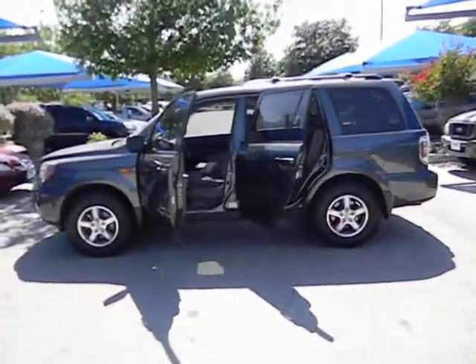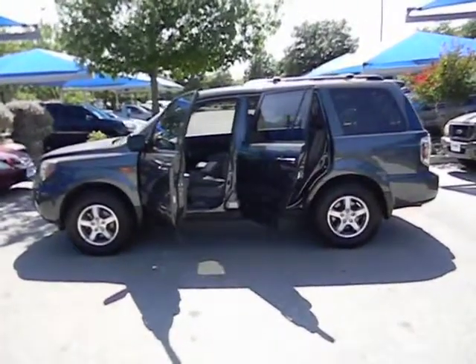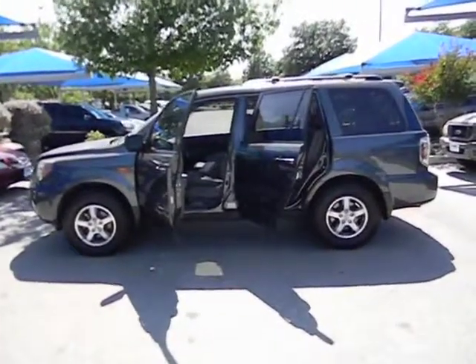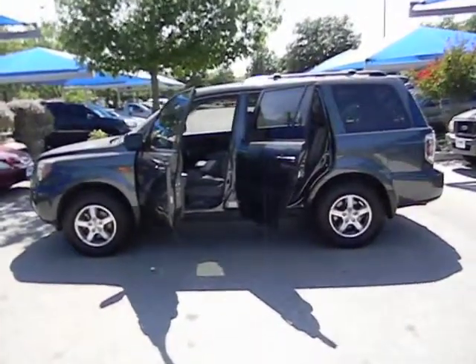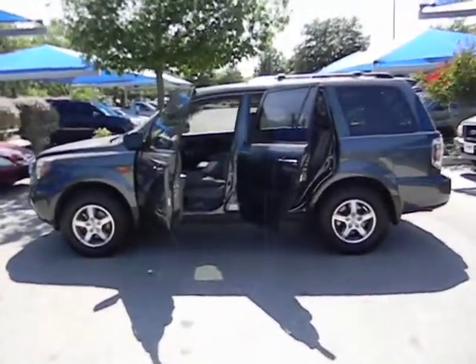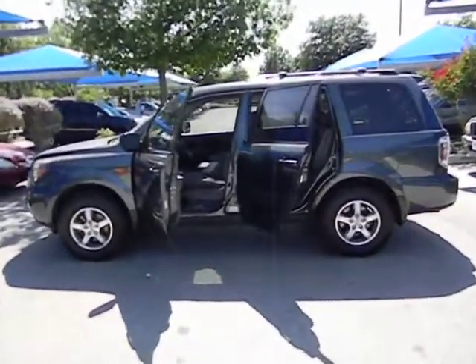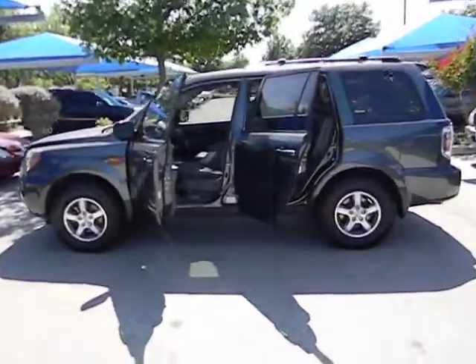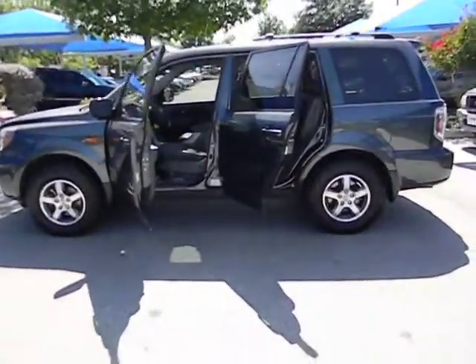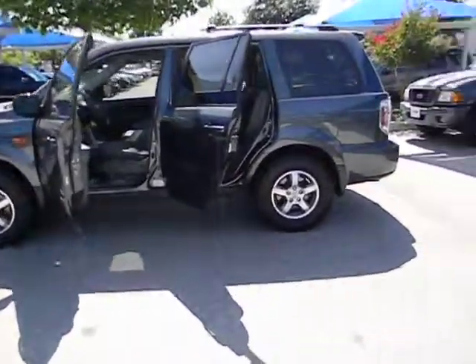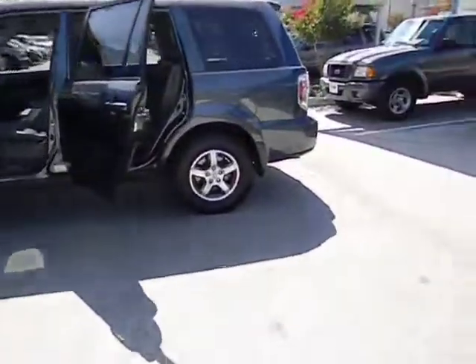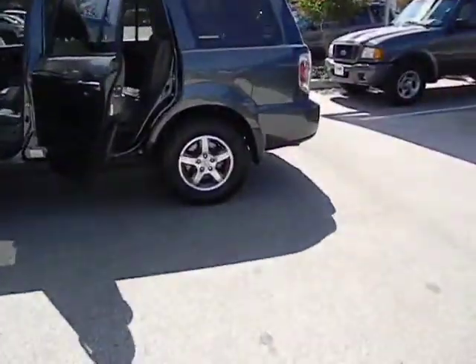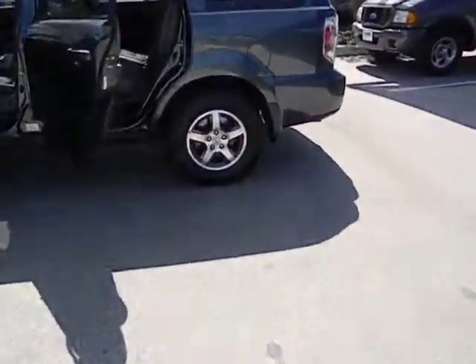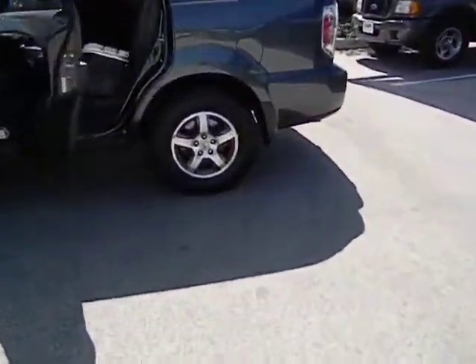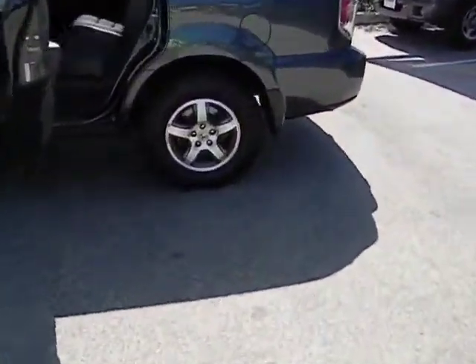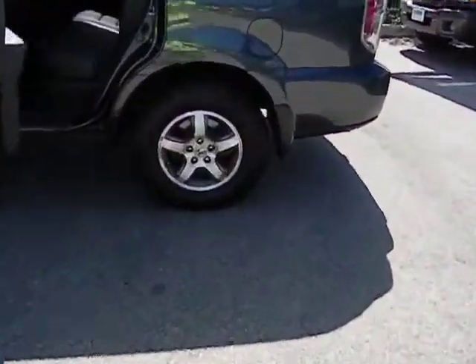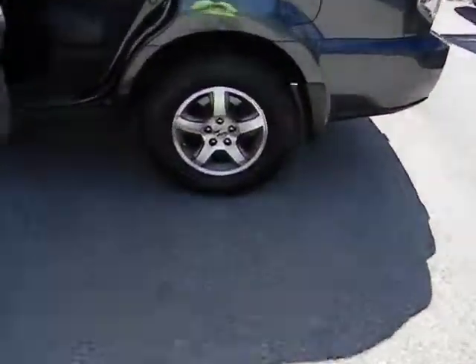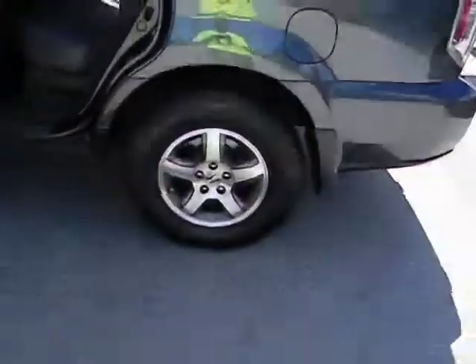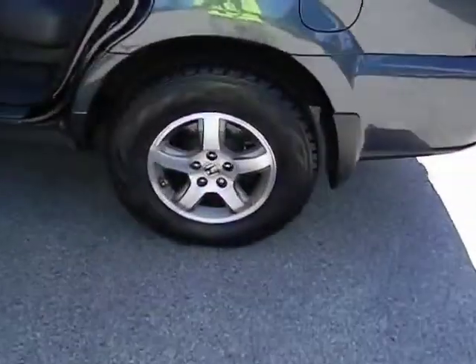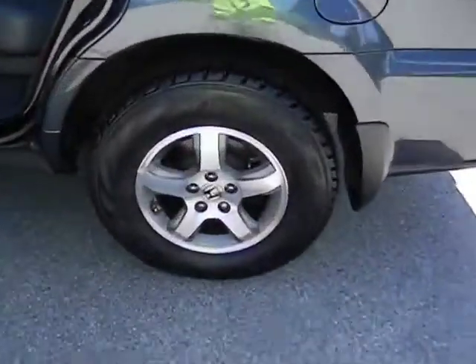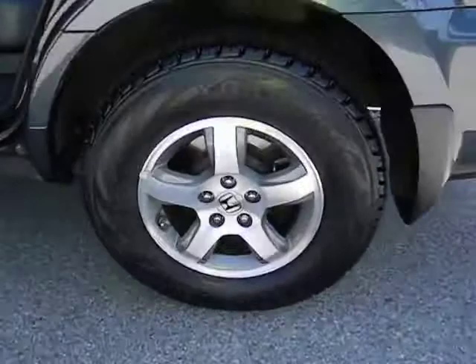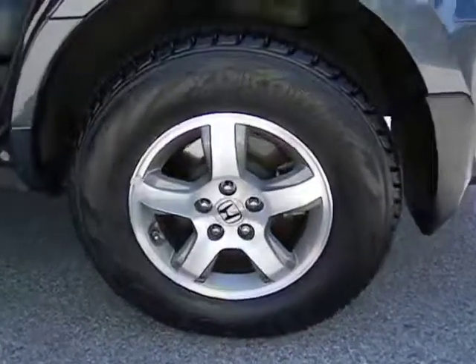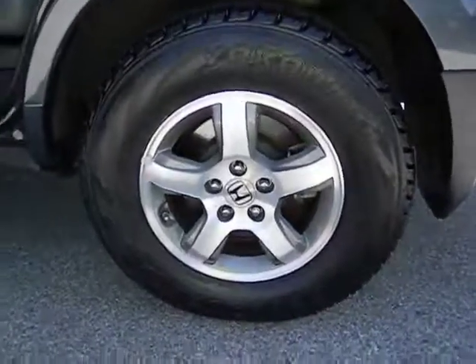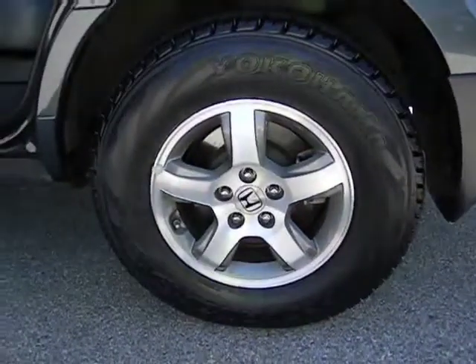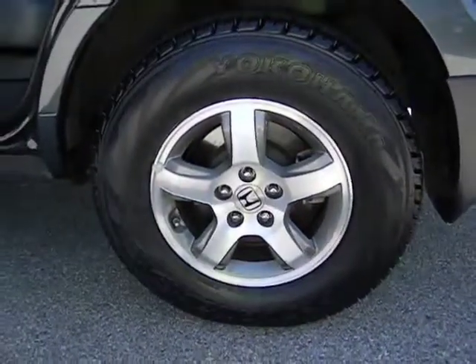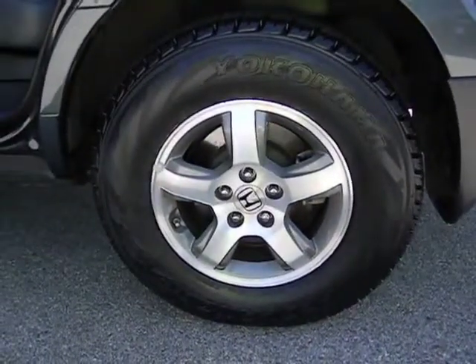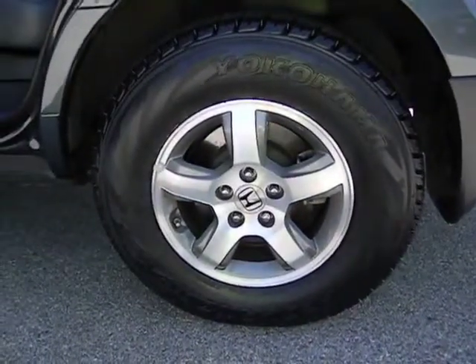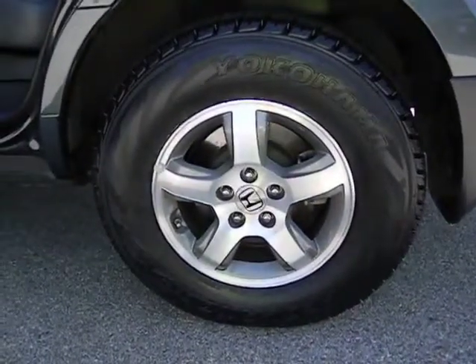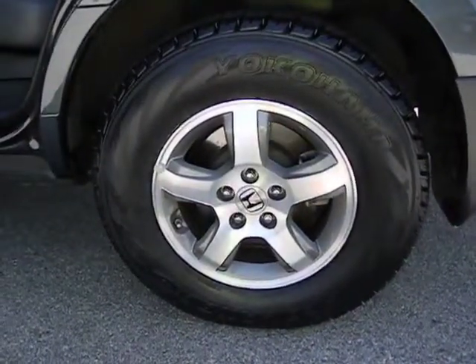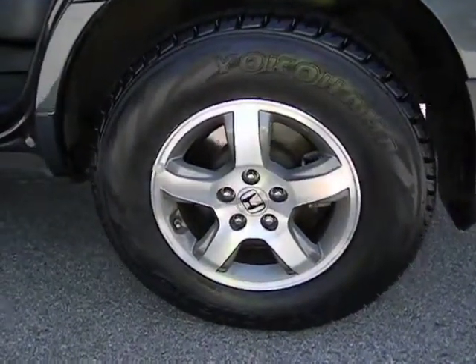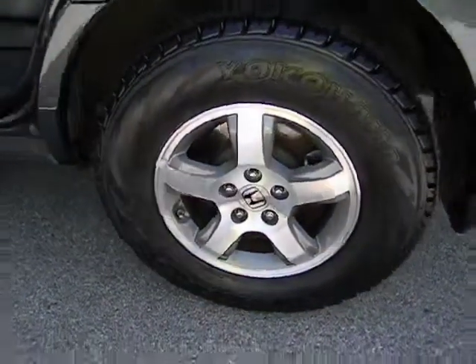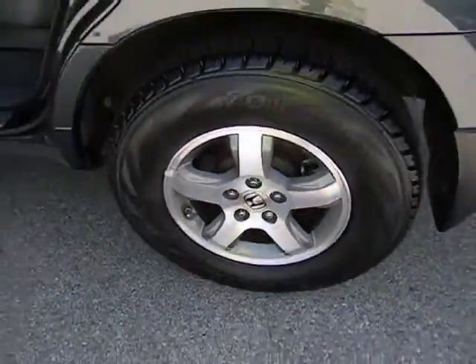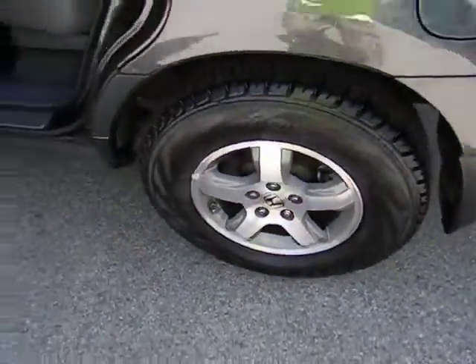This vehicle qualifies for Carfax buyback guarantee. This beauty will make even your house keys jealous. Drive it today.